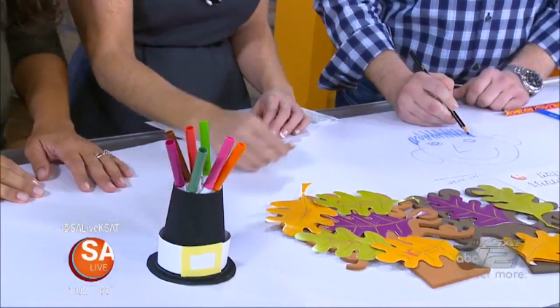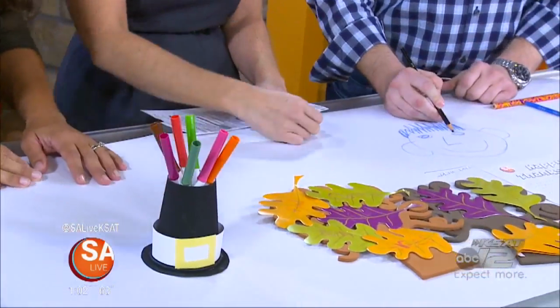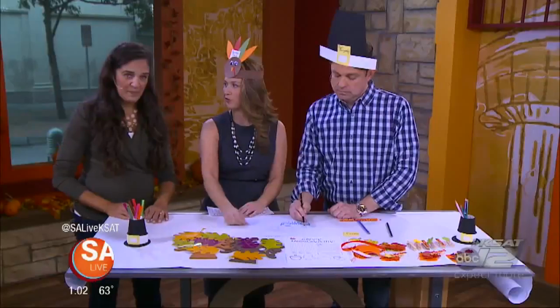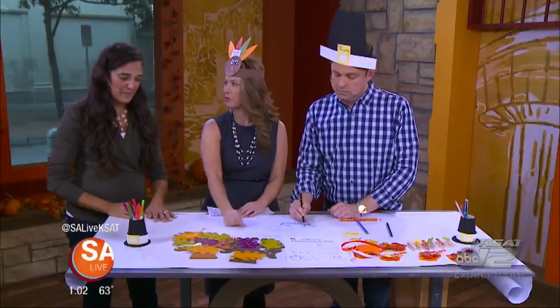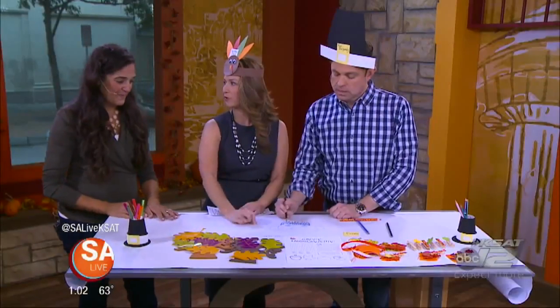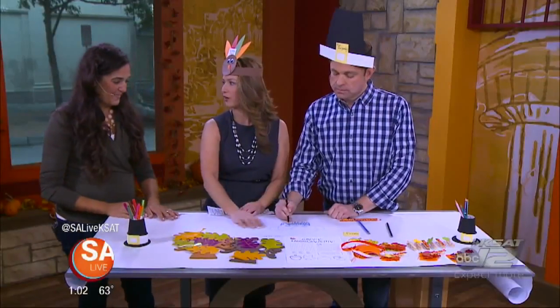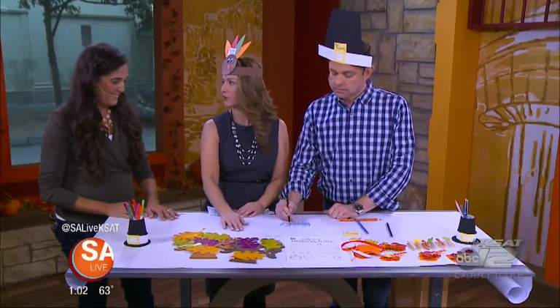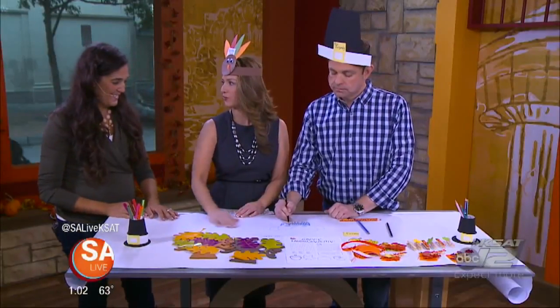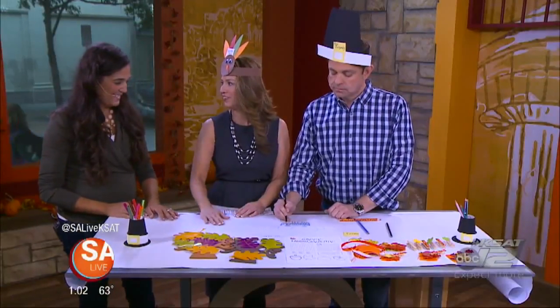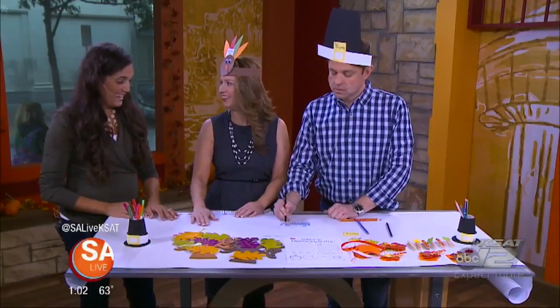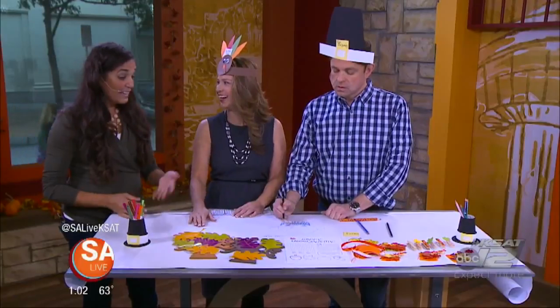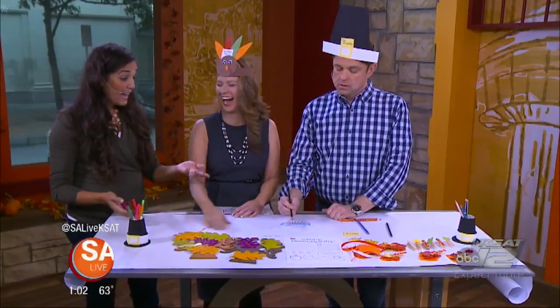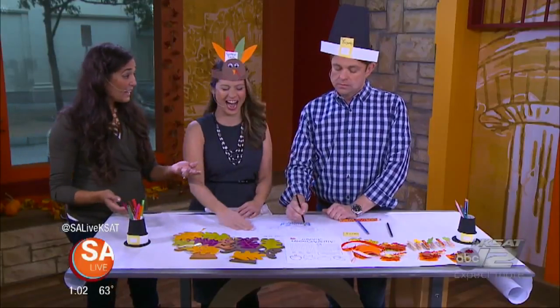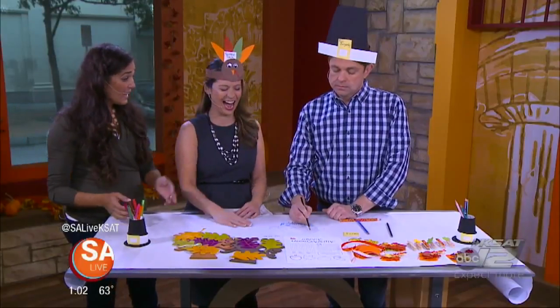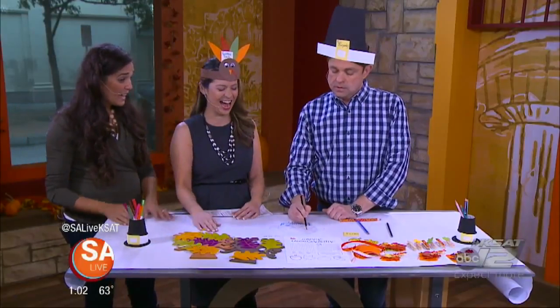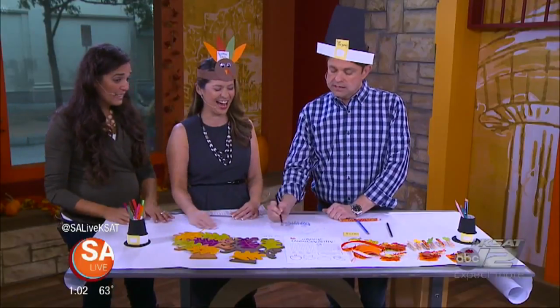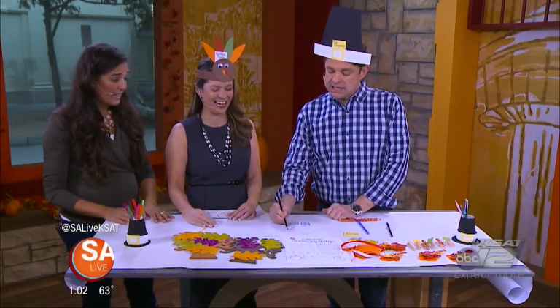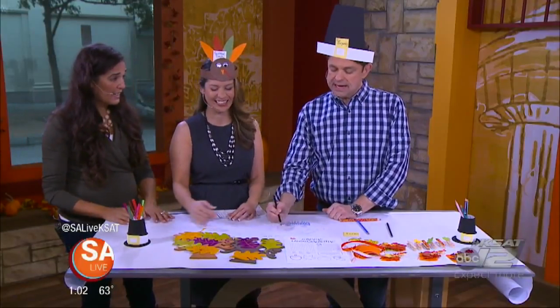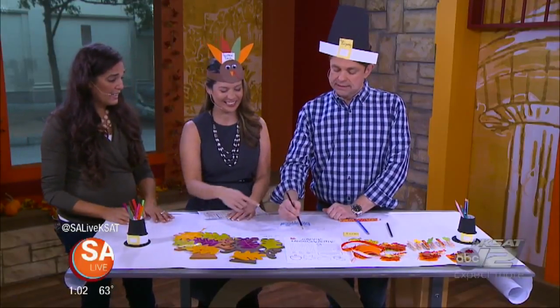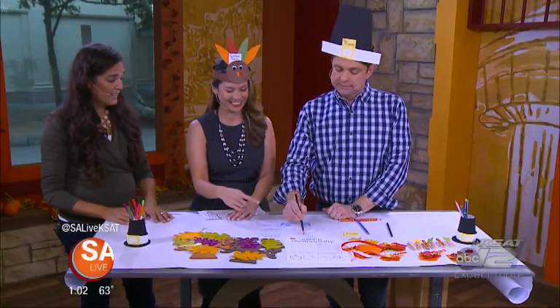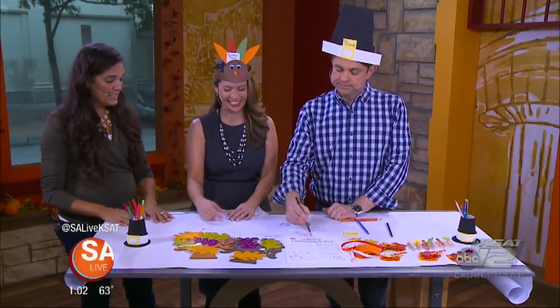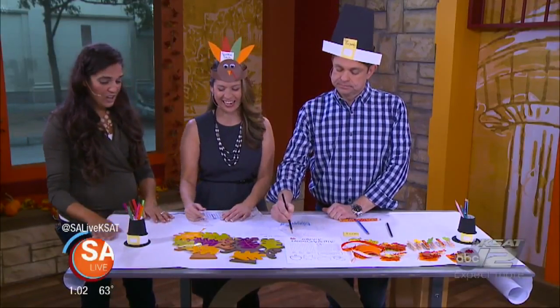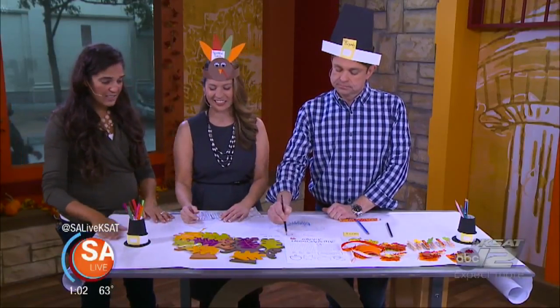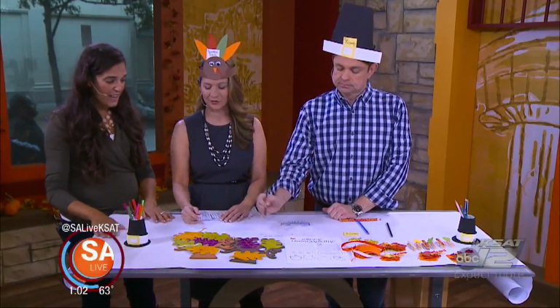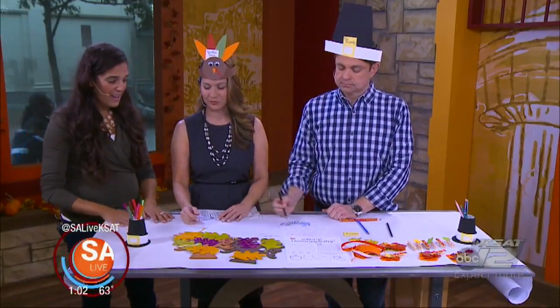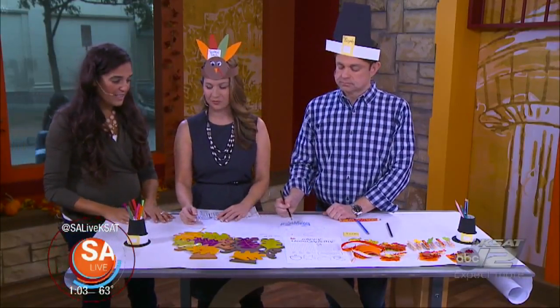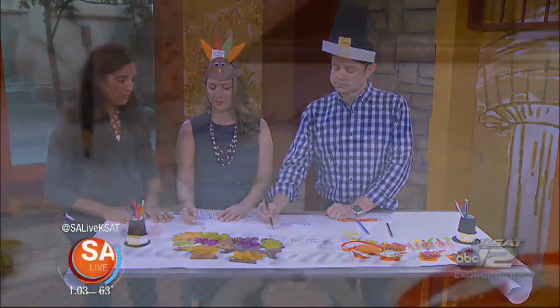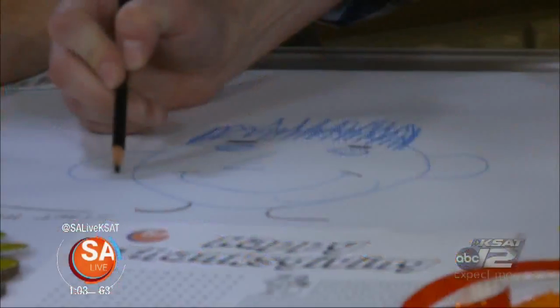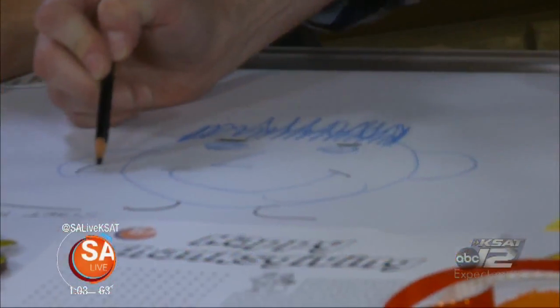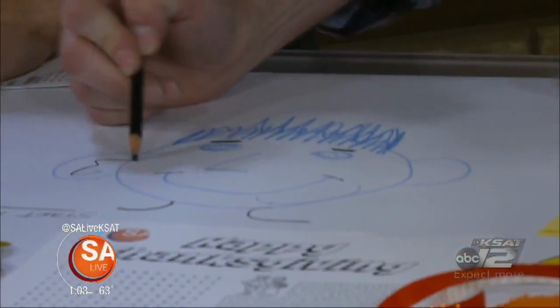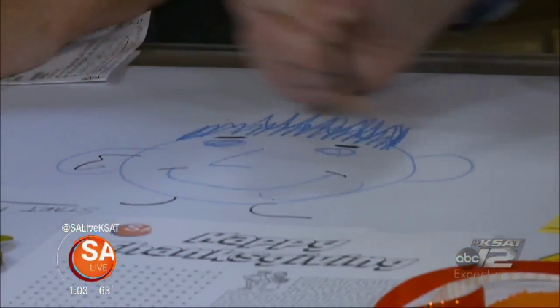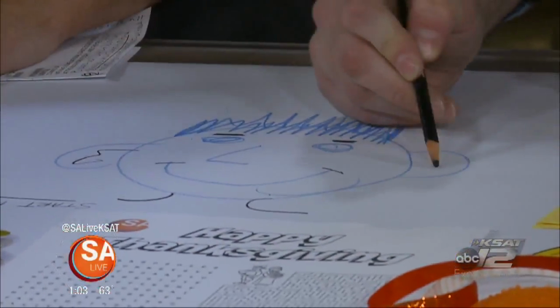It kind of reminds me of being at Macaroni Grill. Yeah, exactly. It doesn't cost a lot, it's fun, and it'll keep them occupied.